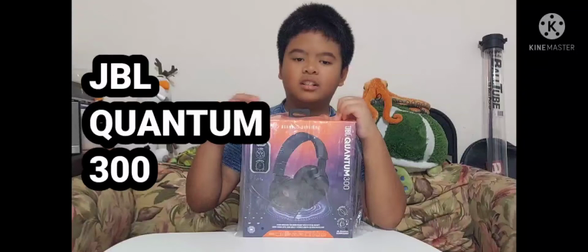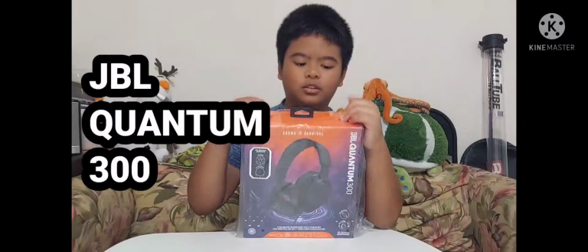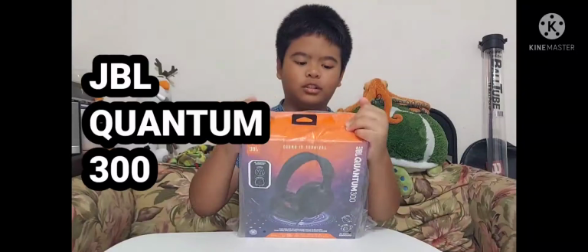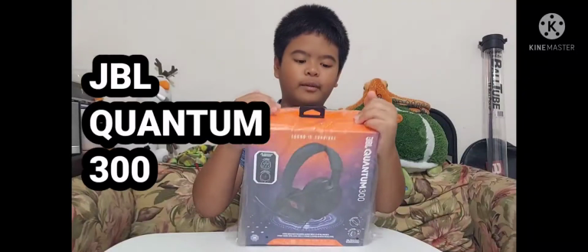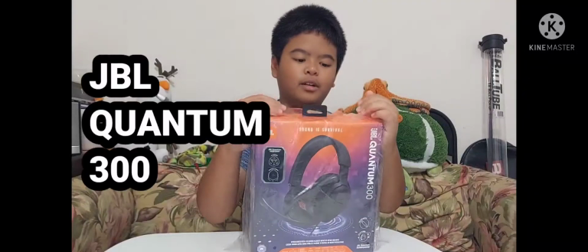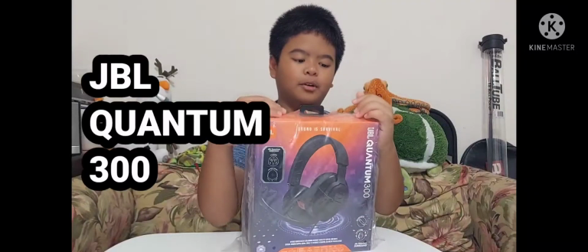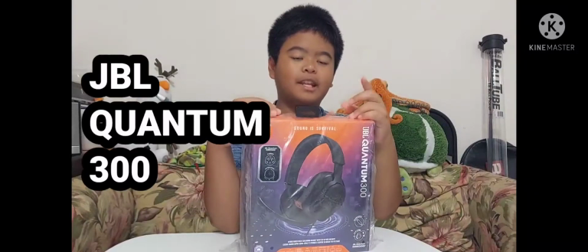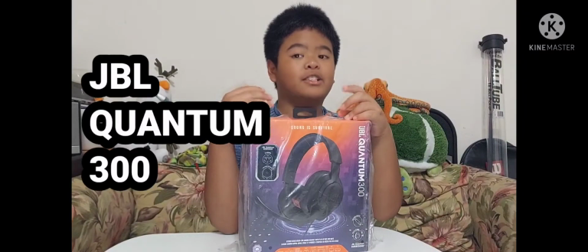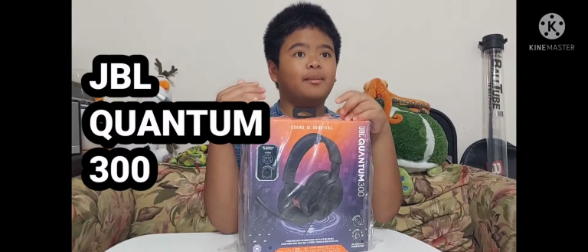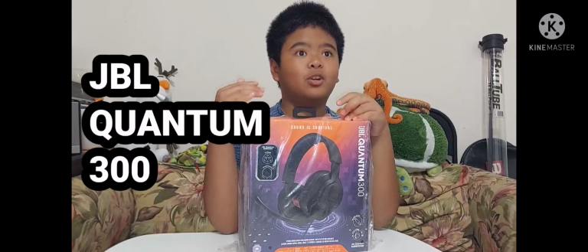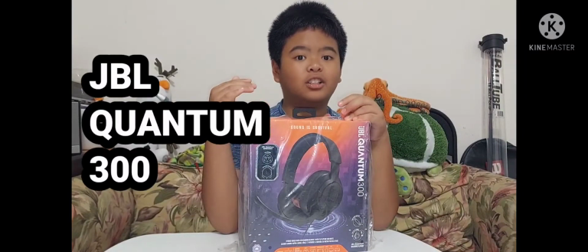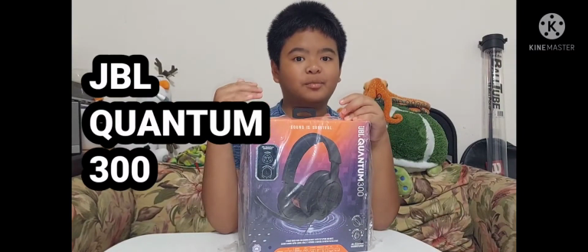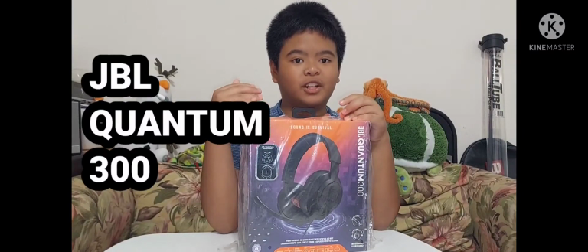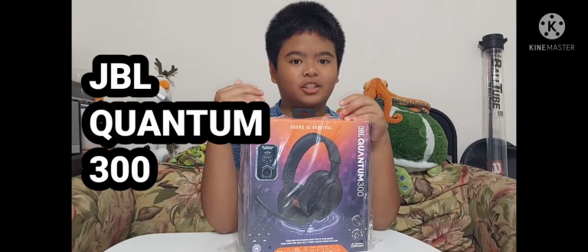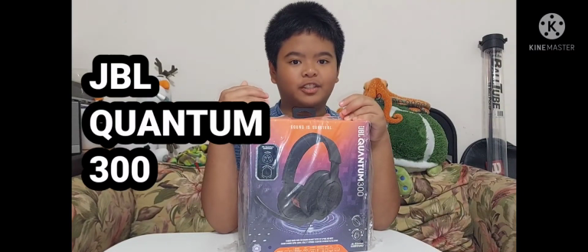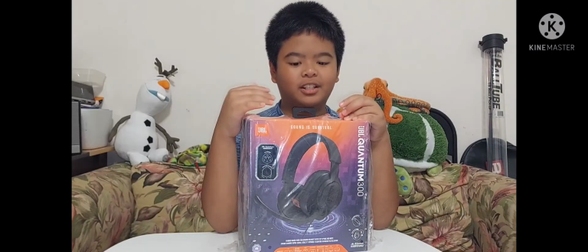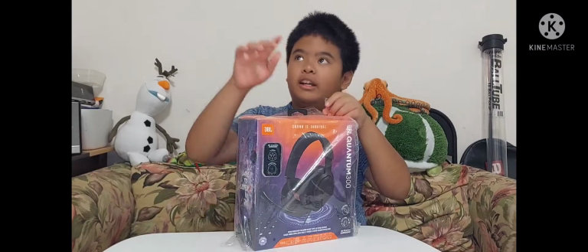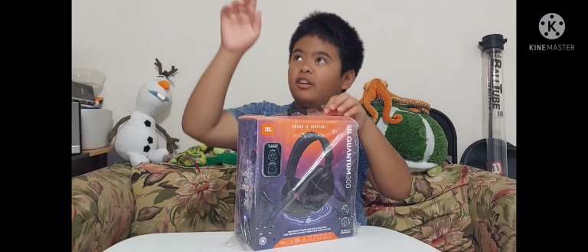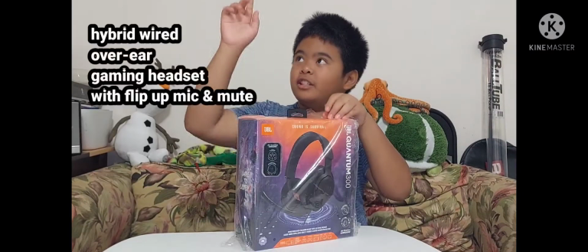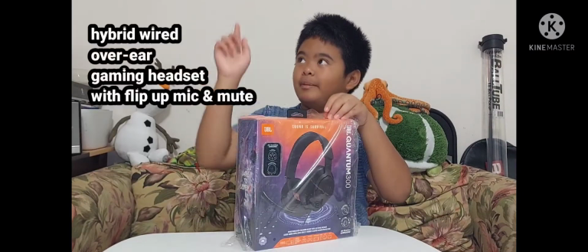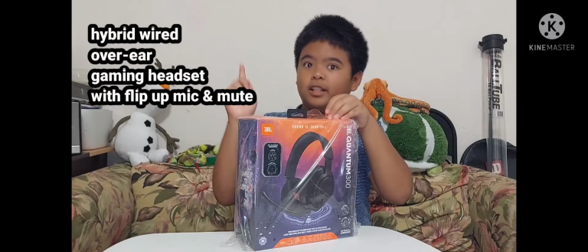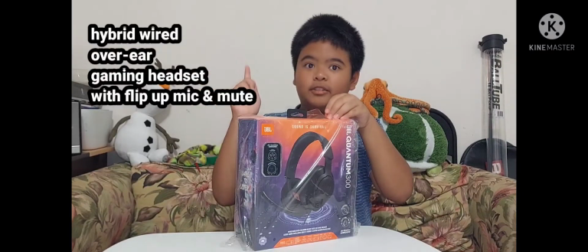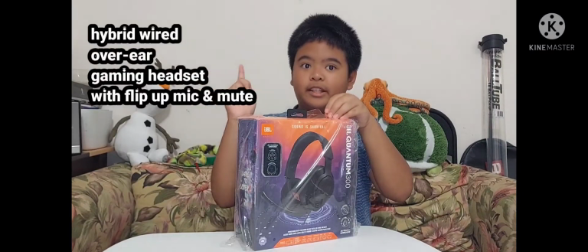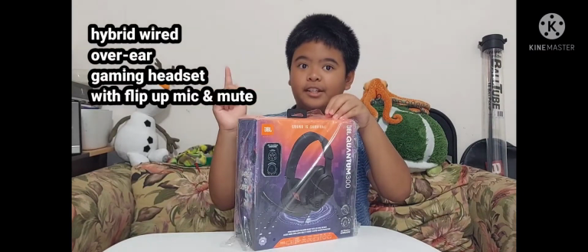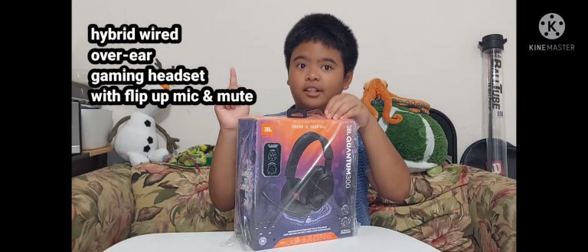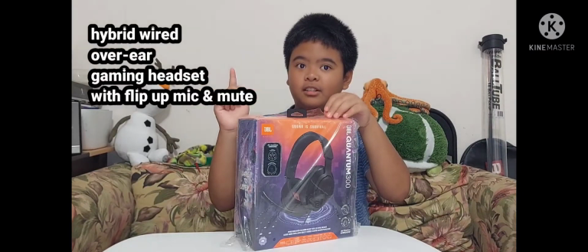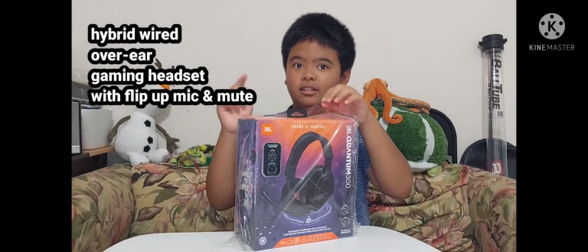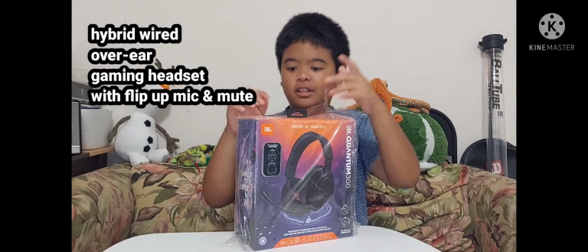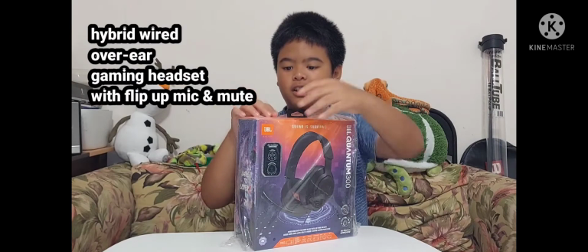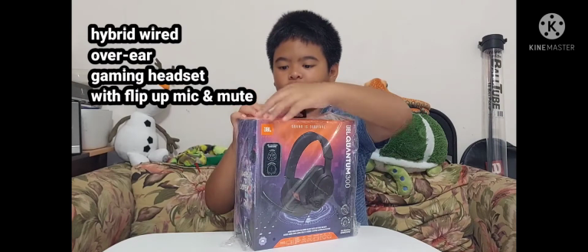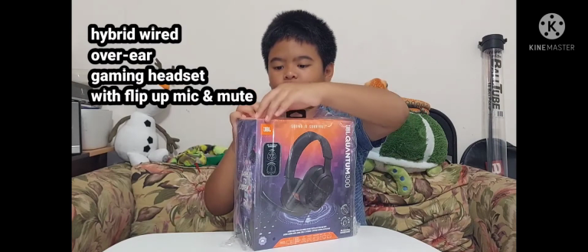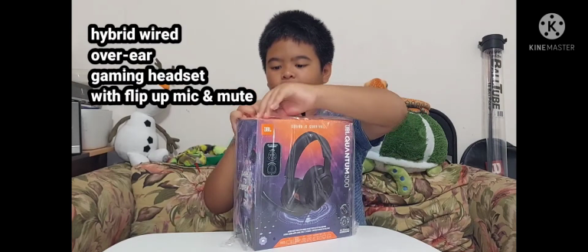So today we're going to be opening a JBL Quantum 300. Here are the specs right here, and let's go.